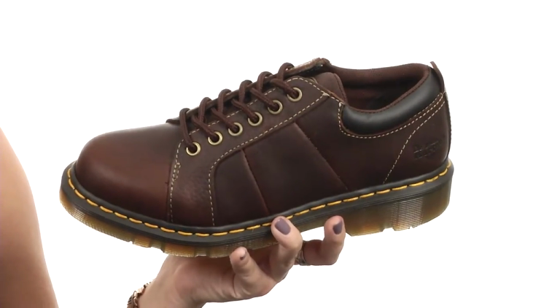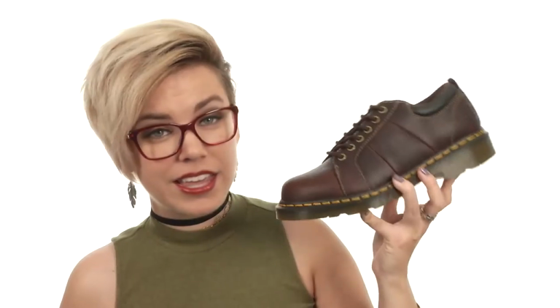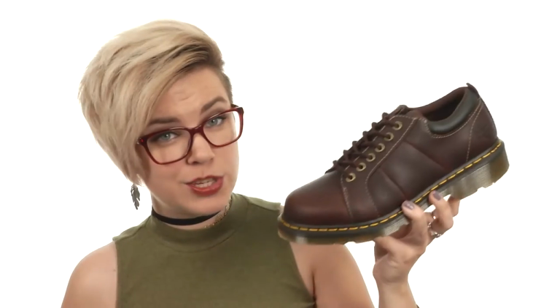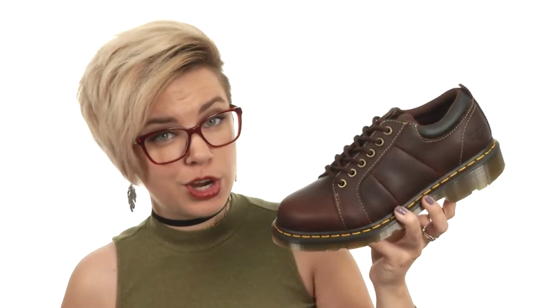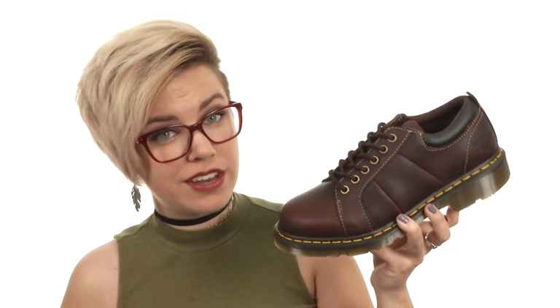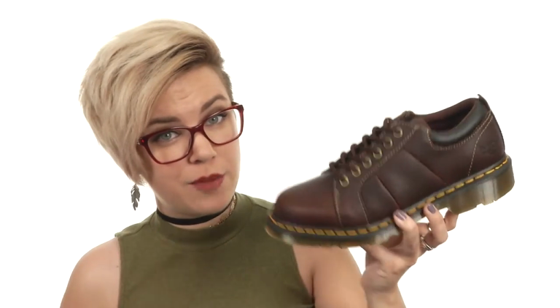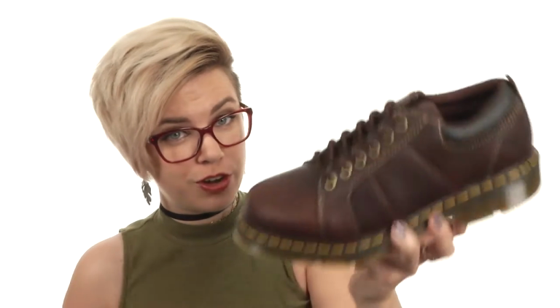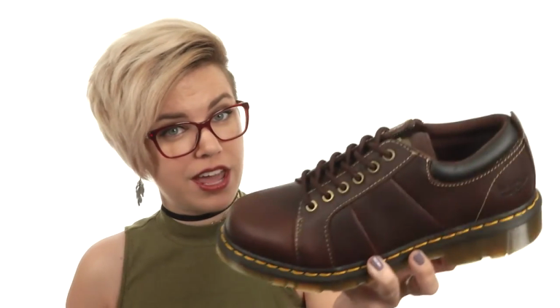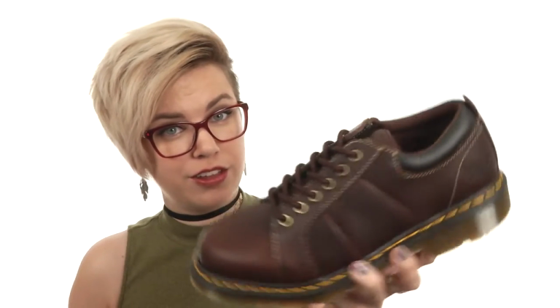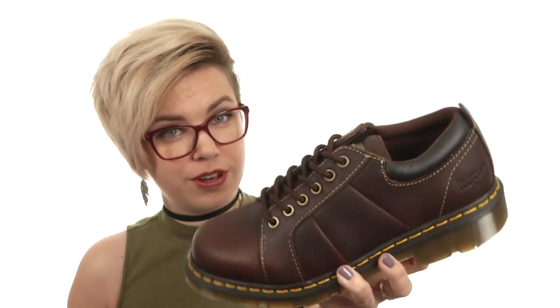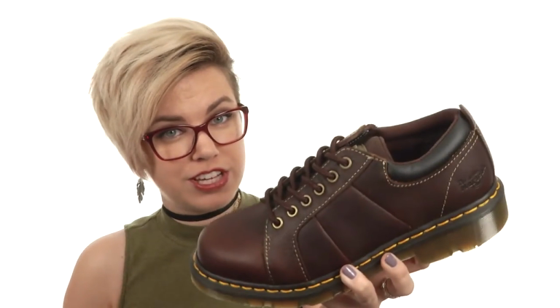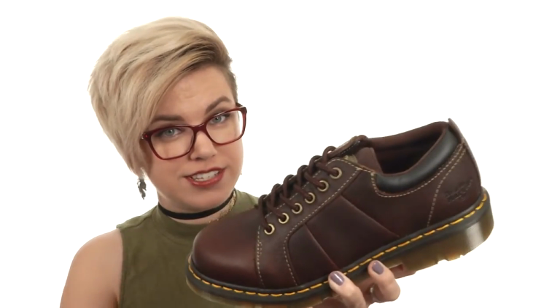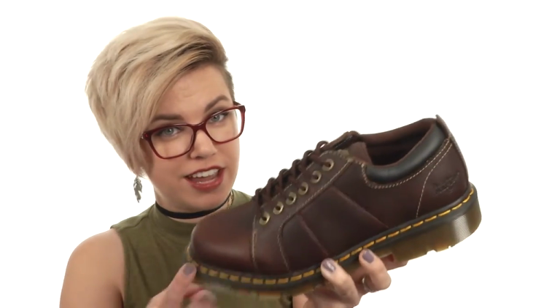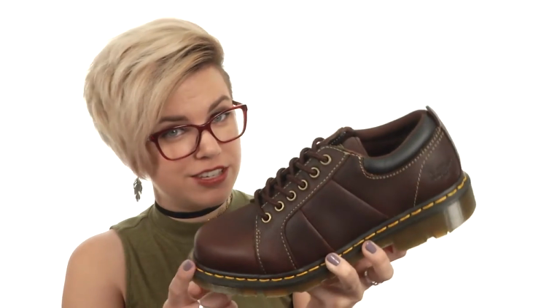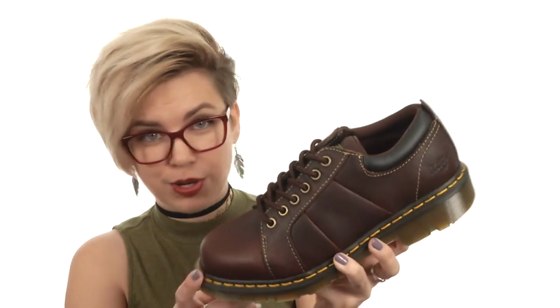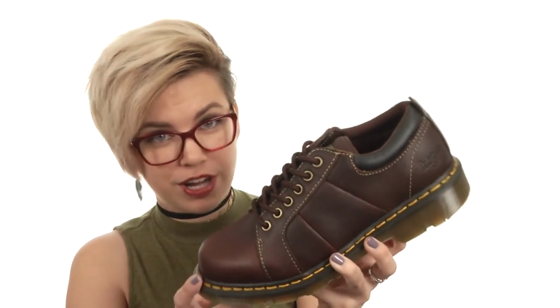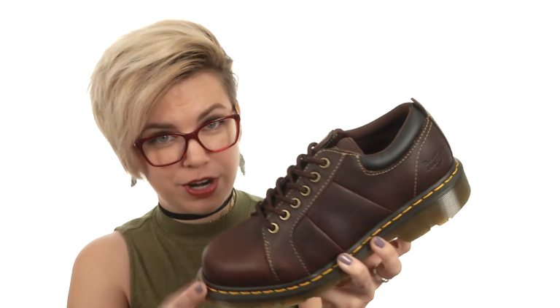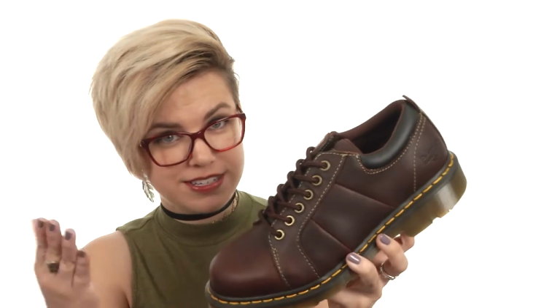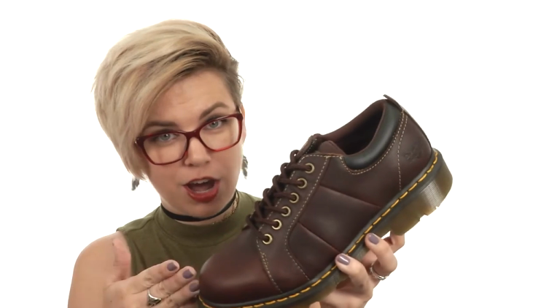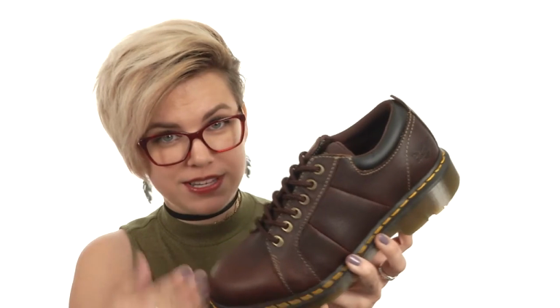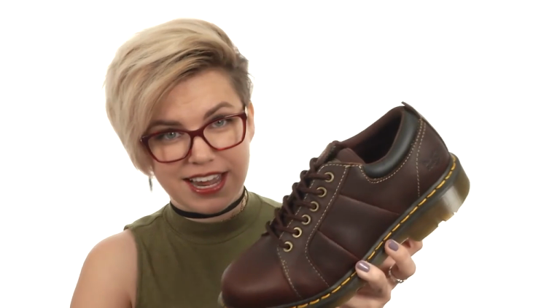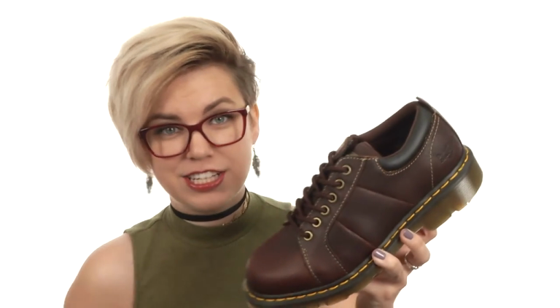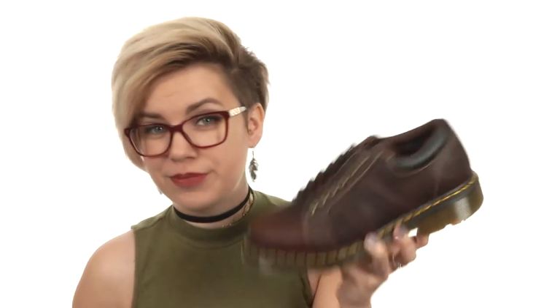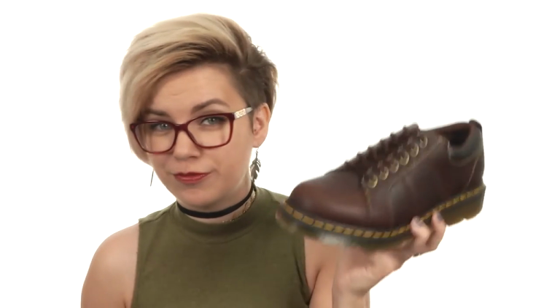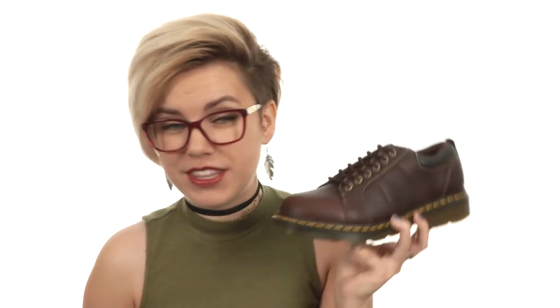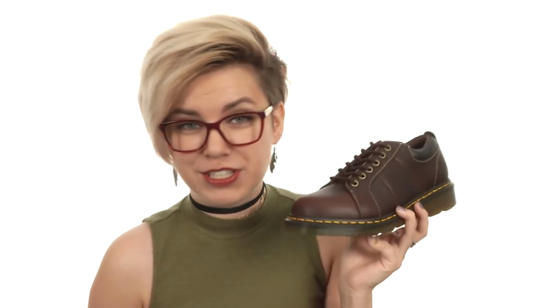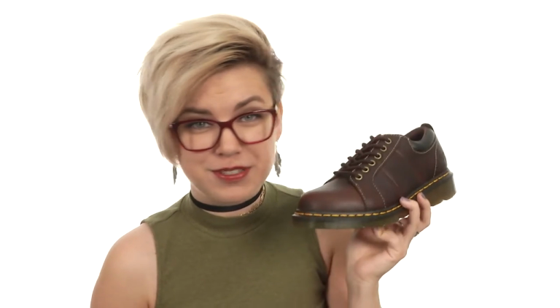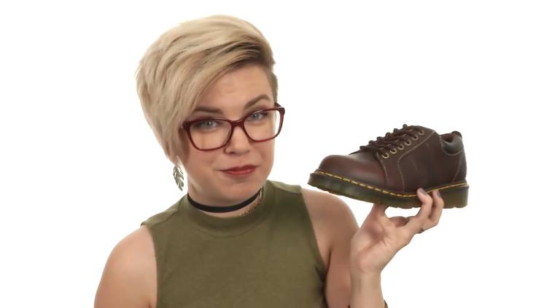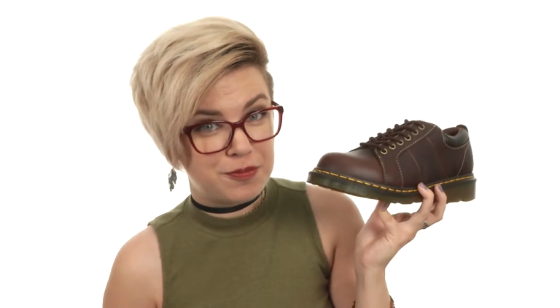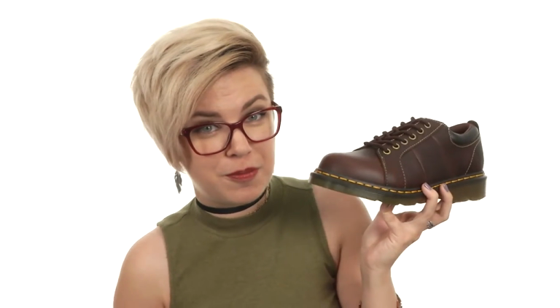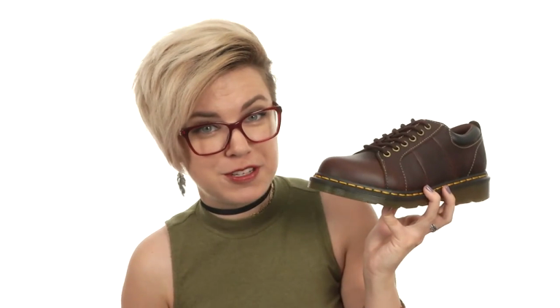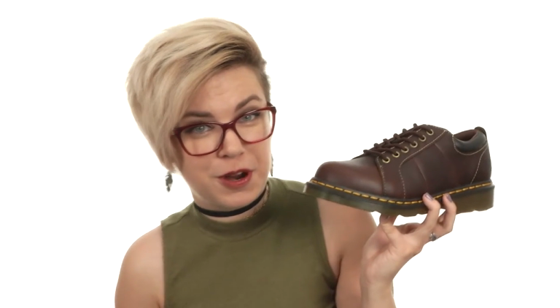Get to work in comfort and a little bit of edgy style, because you know Doc Martens is always stylish. With these shoes from Doc Martens Work.